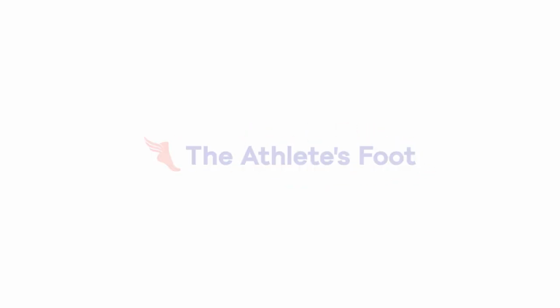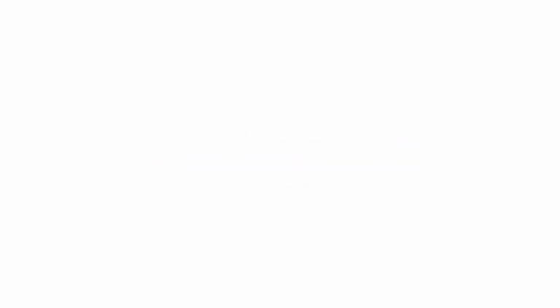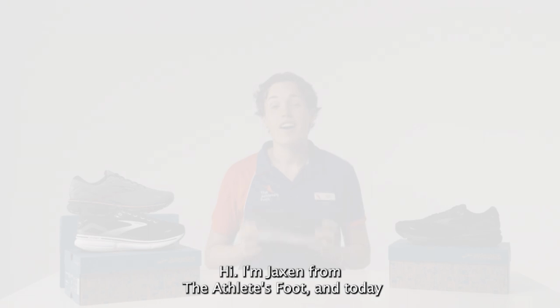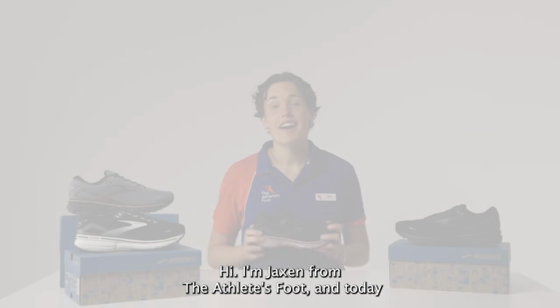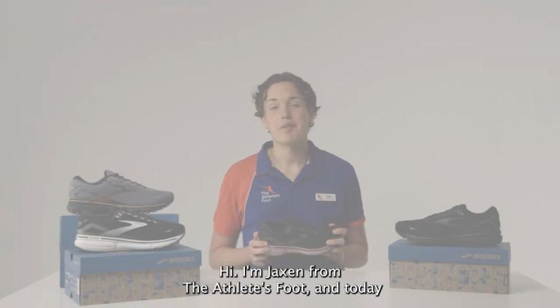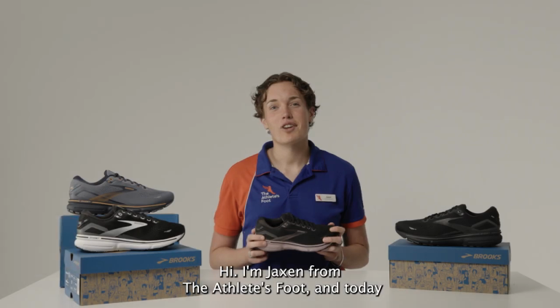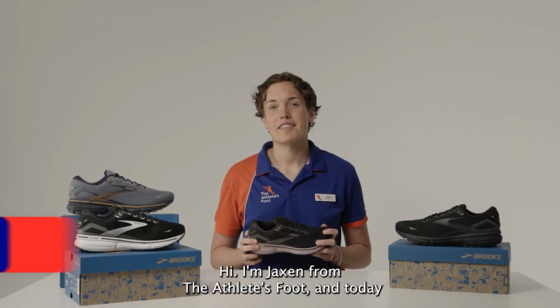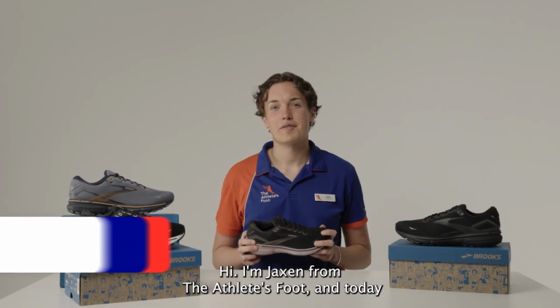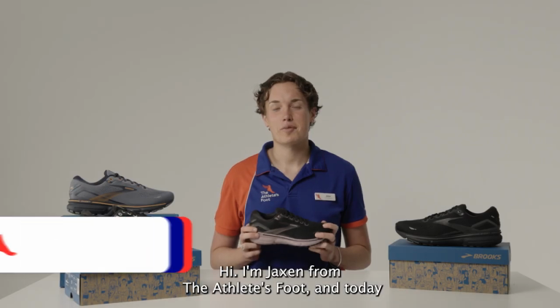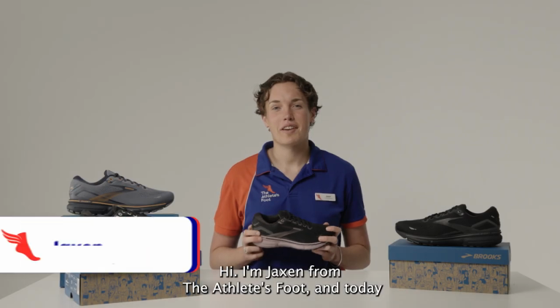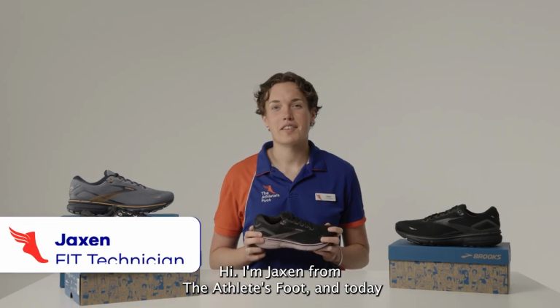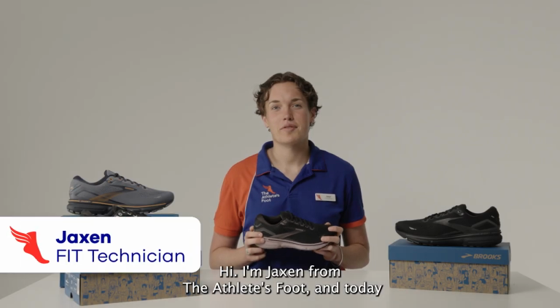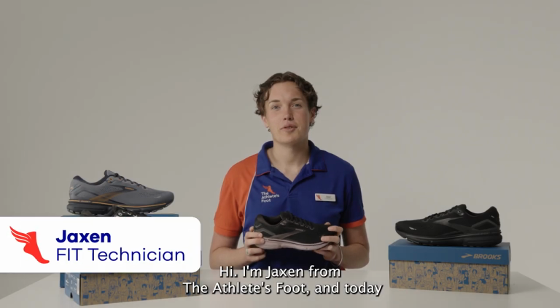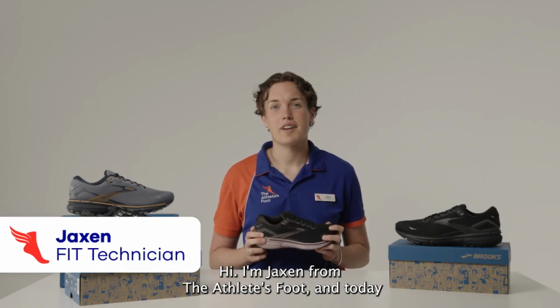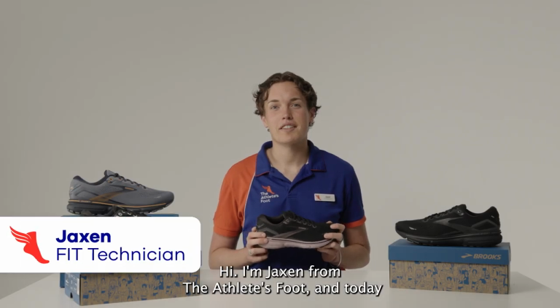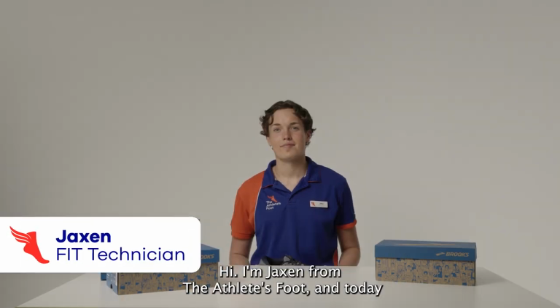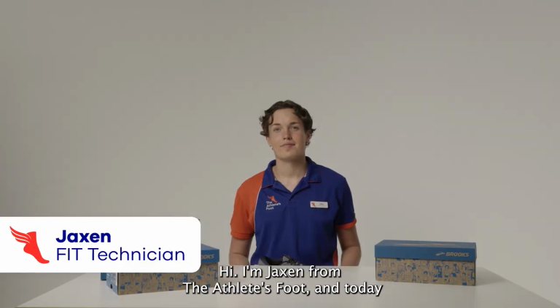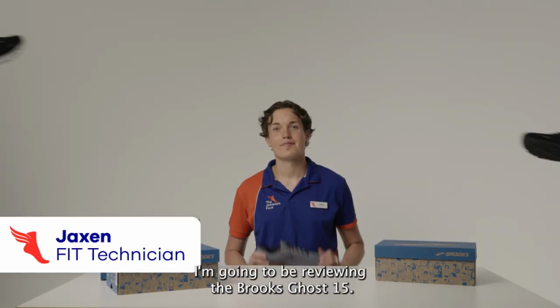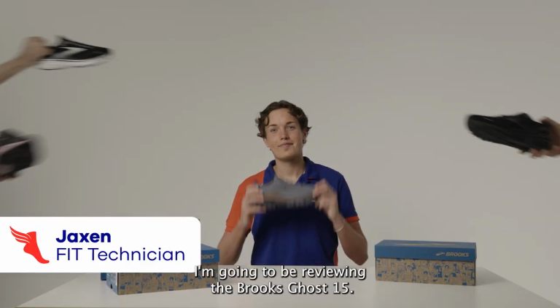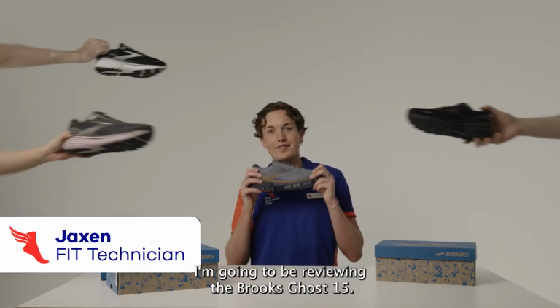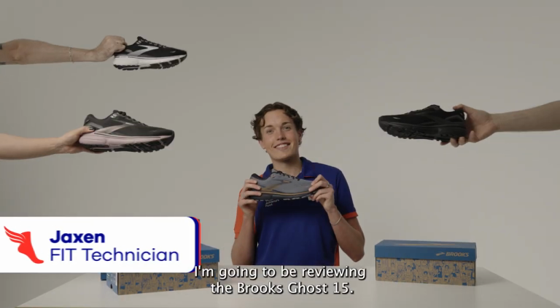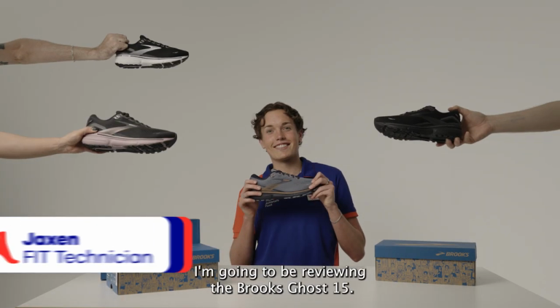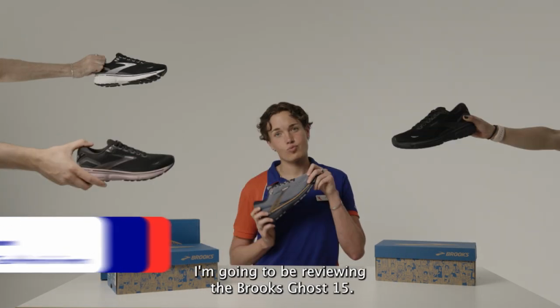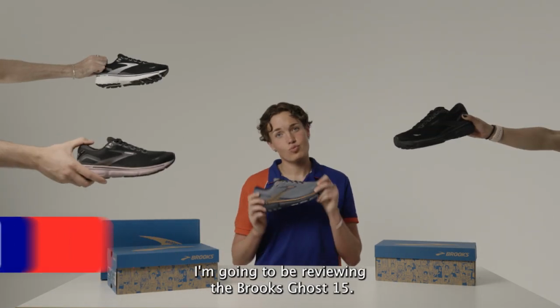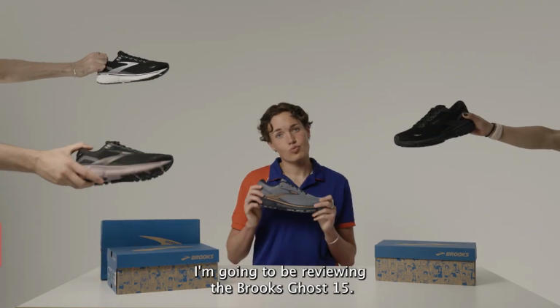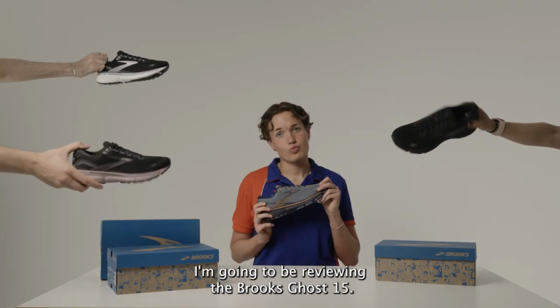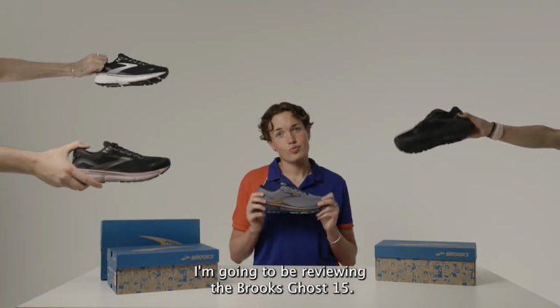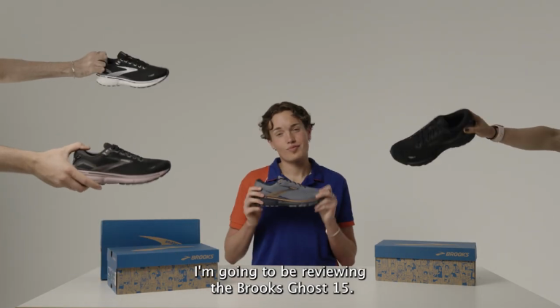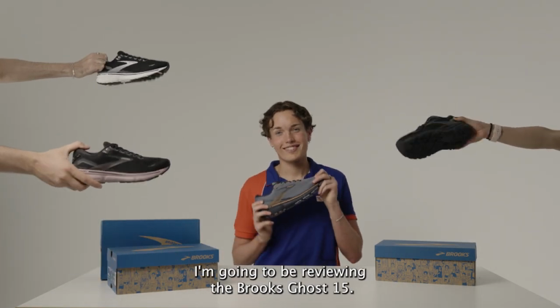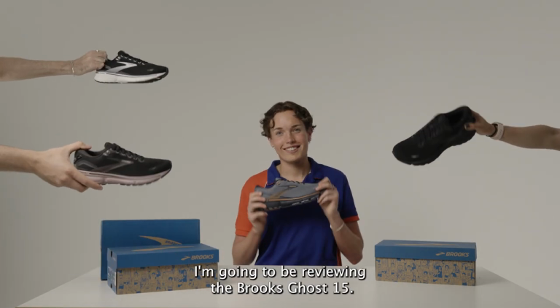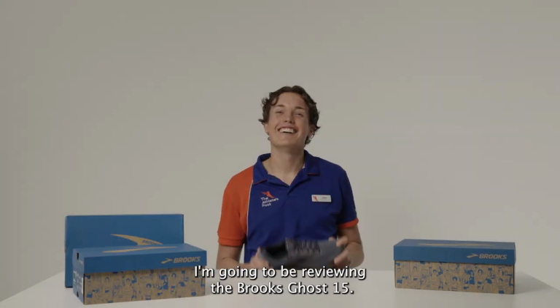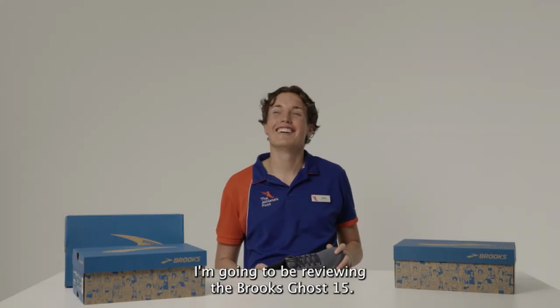Hi, I'm Jackson from The Athlete's Foot and today I'm going to be reviewing the Brooks Ghost 15.